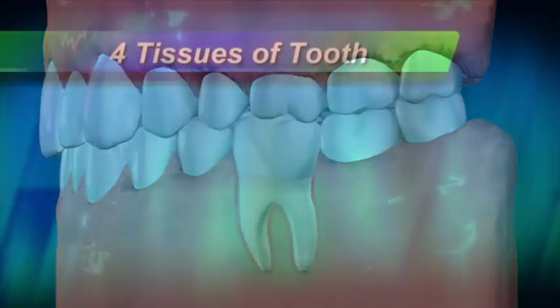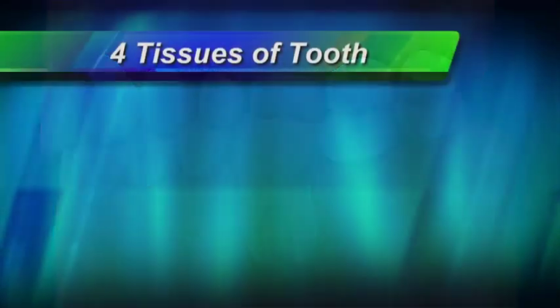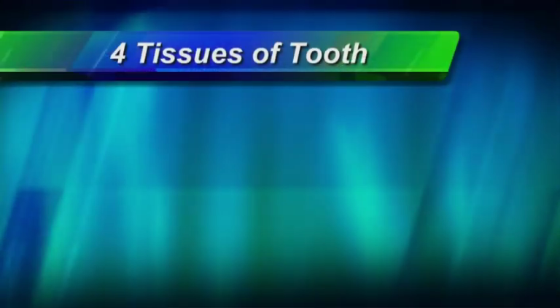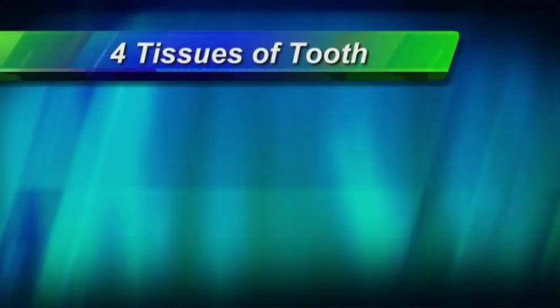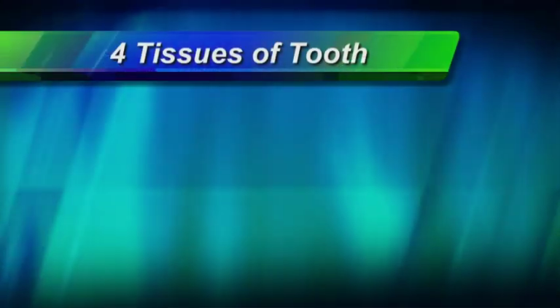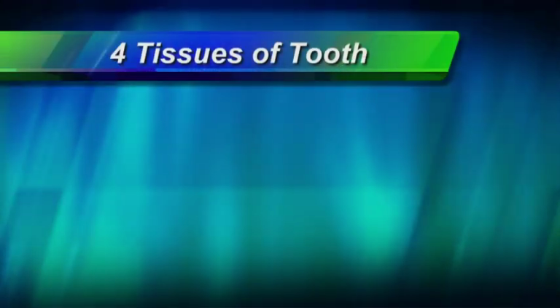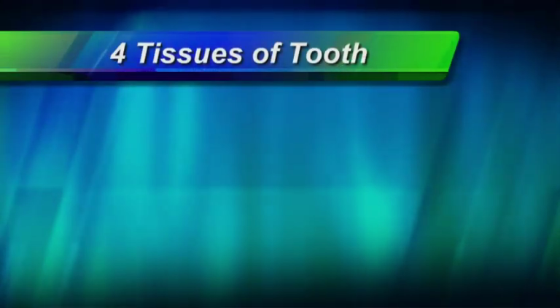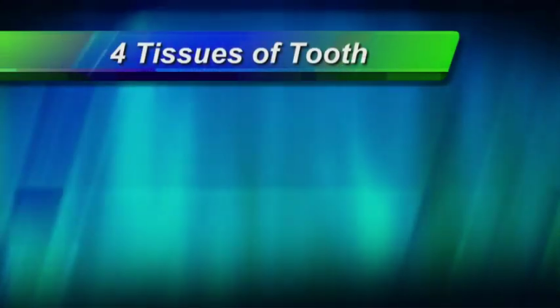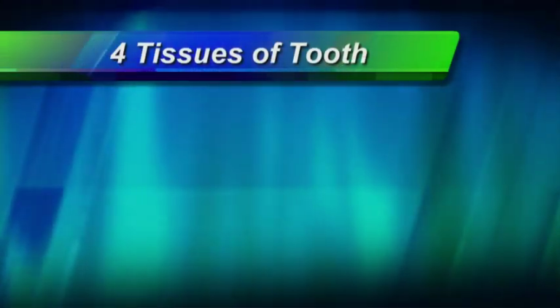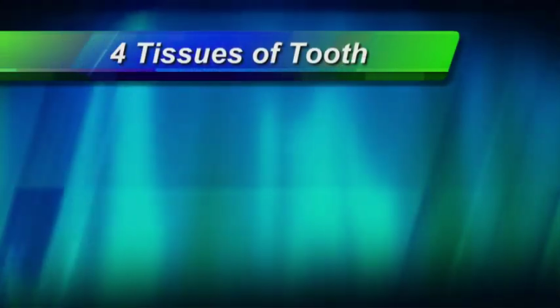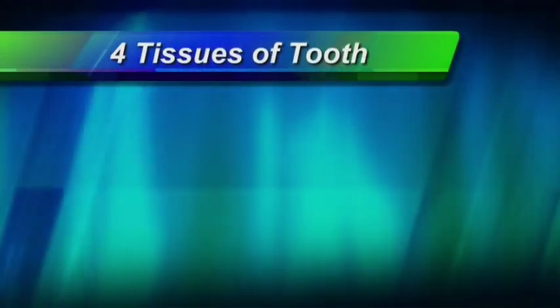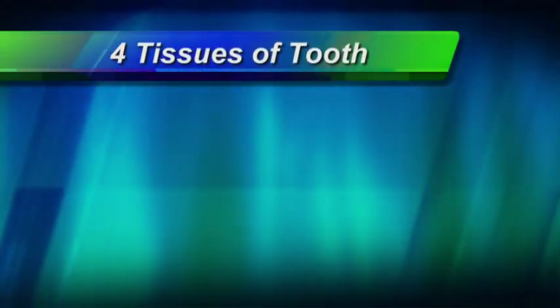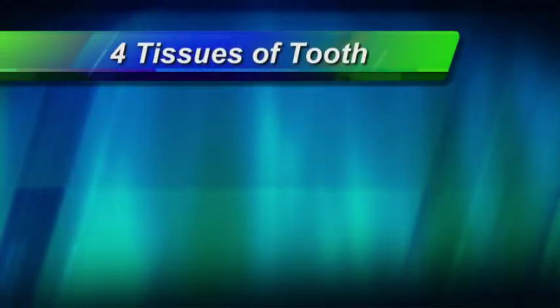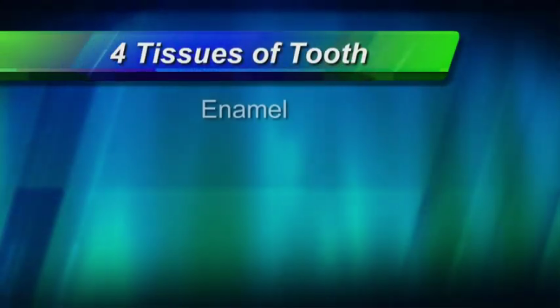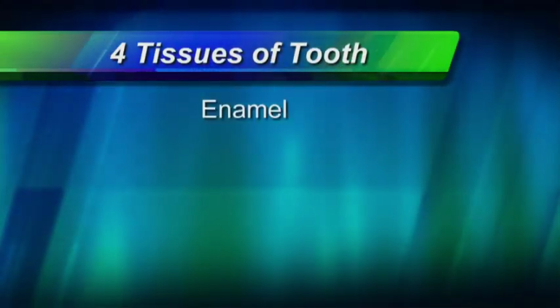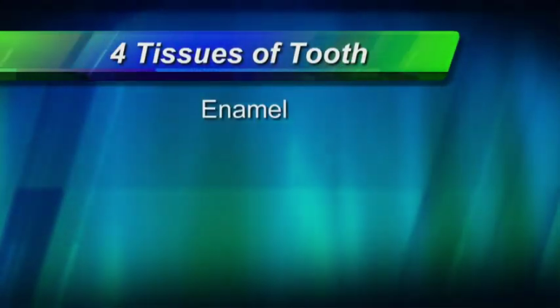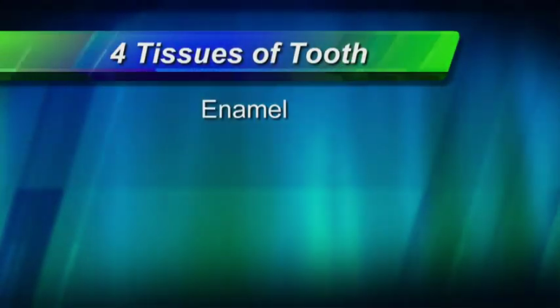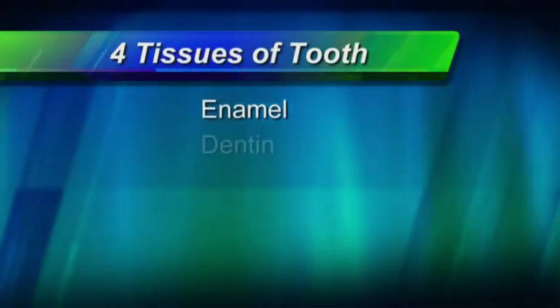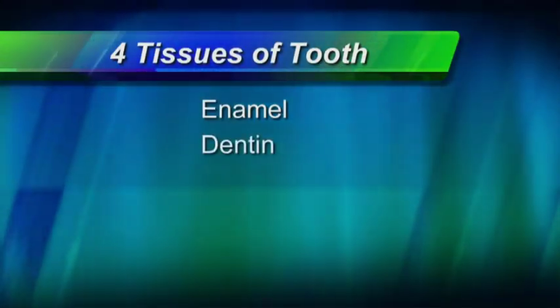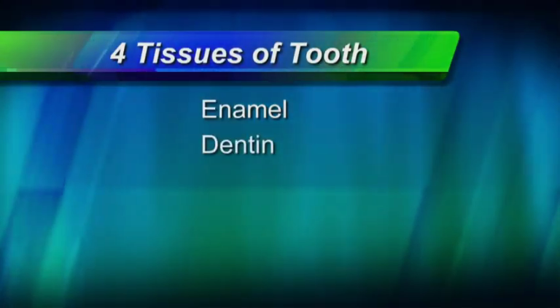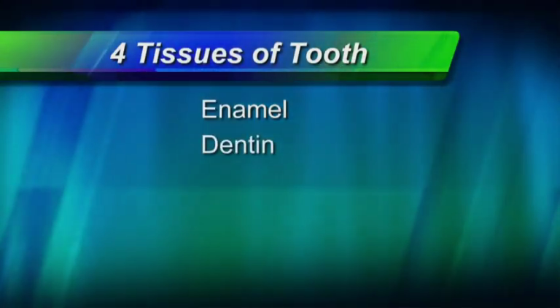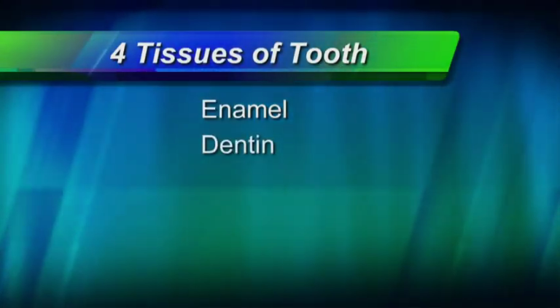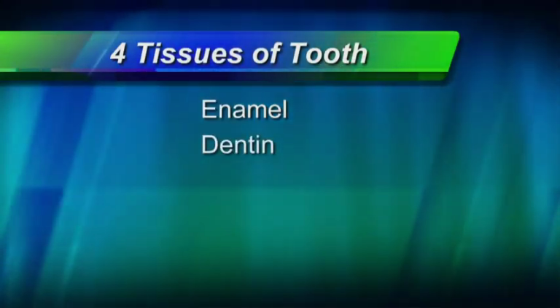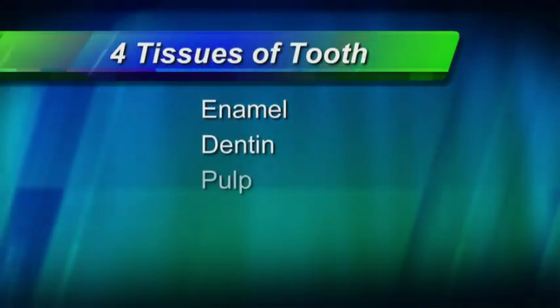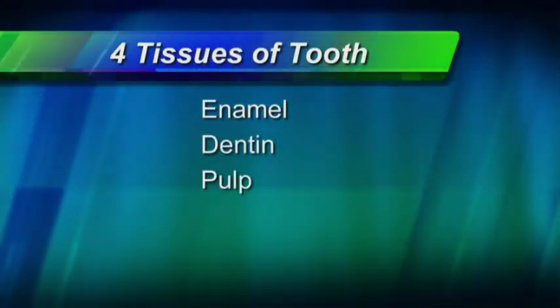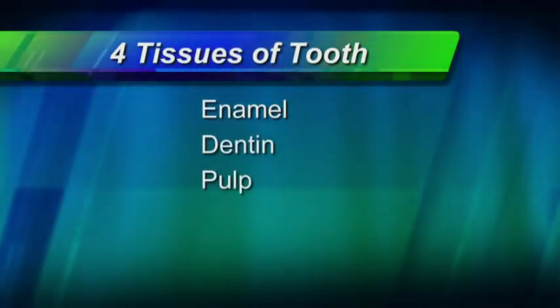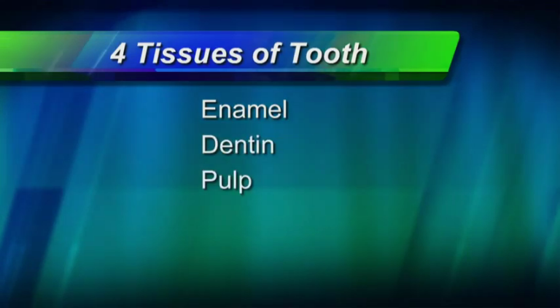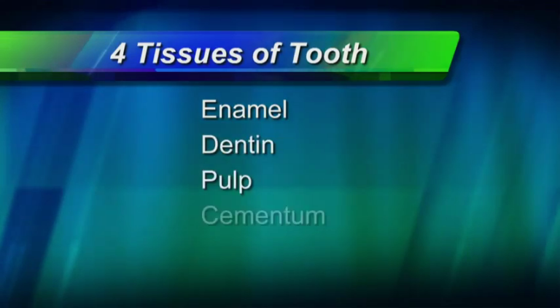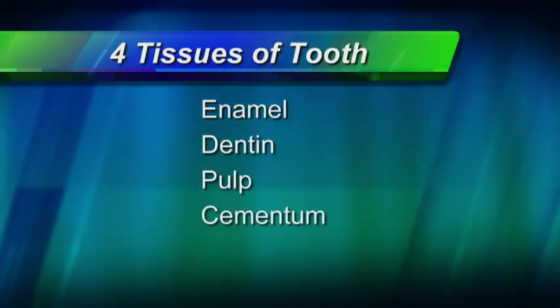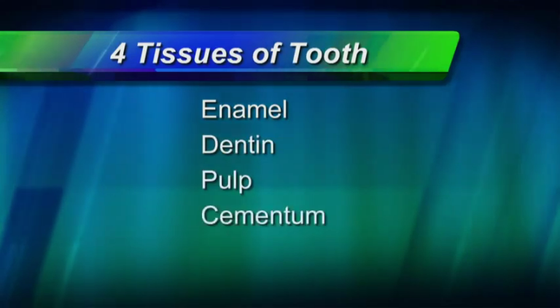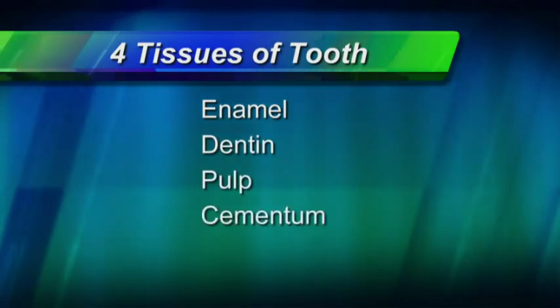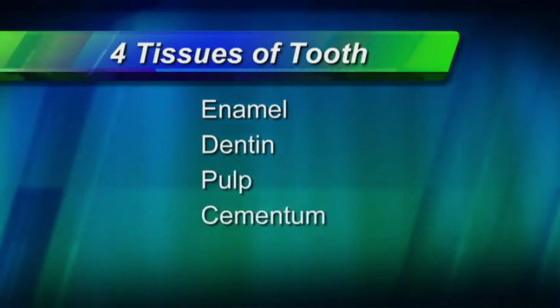Each tooth is made up of four different tissues: enamel, dentin, pulp, and cementum.